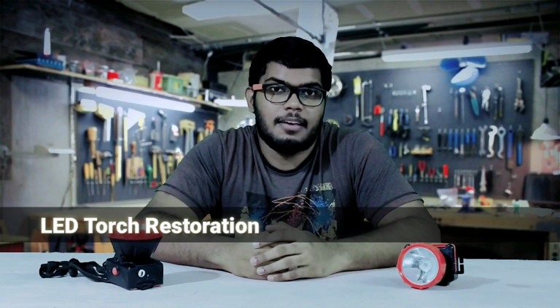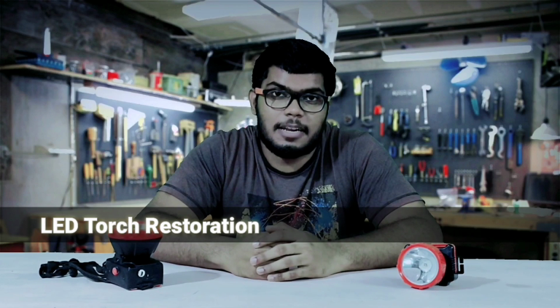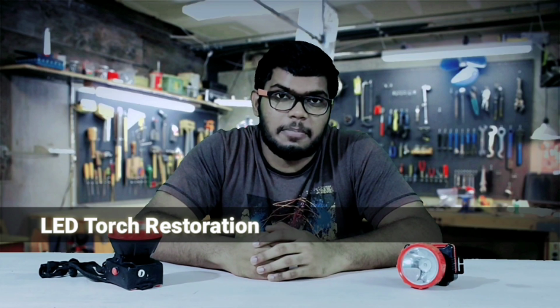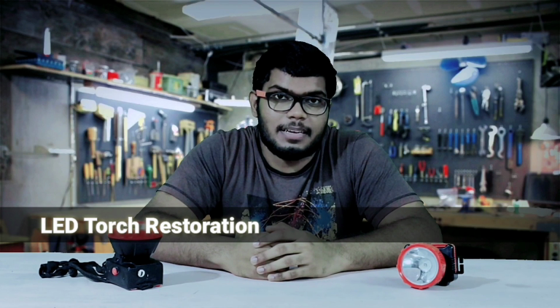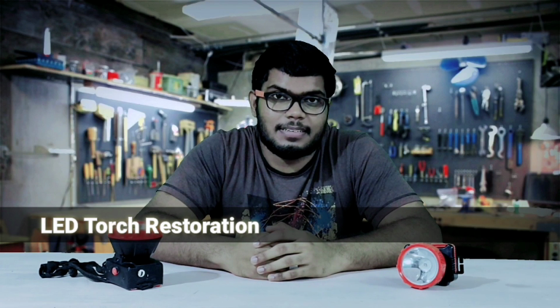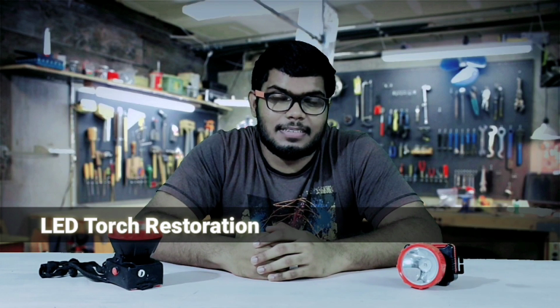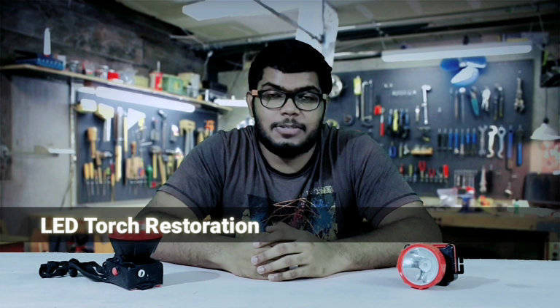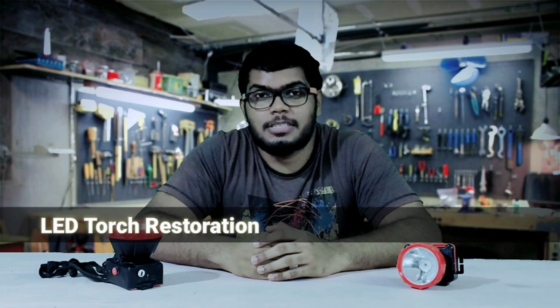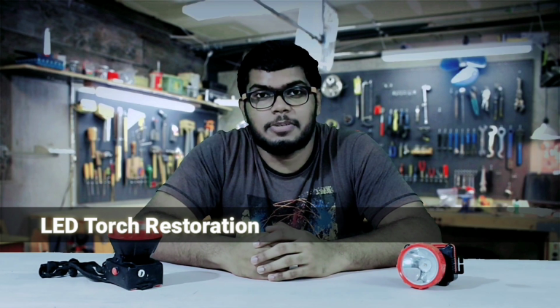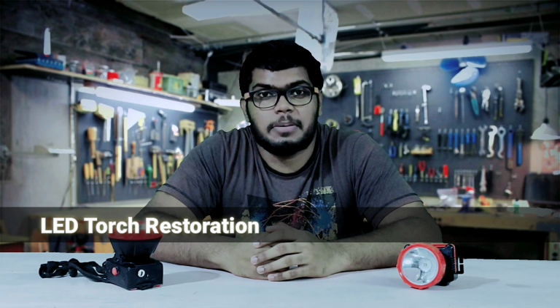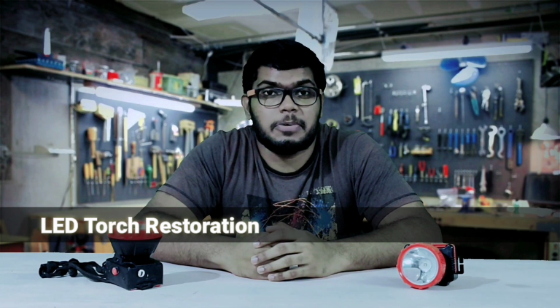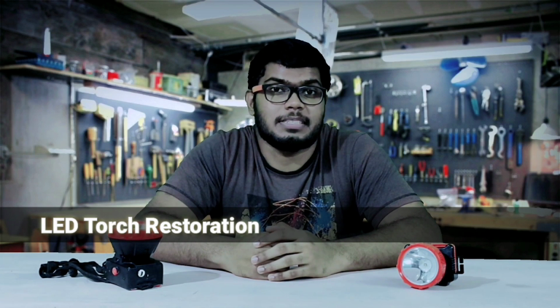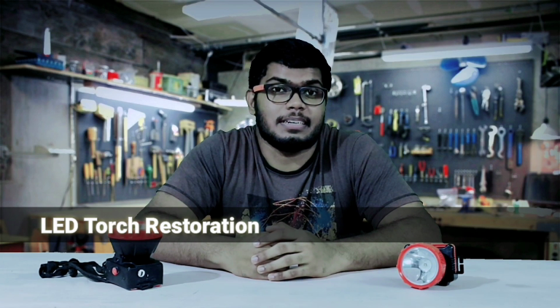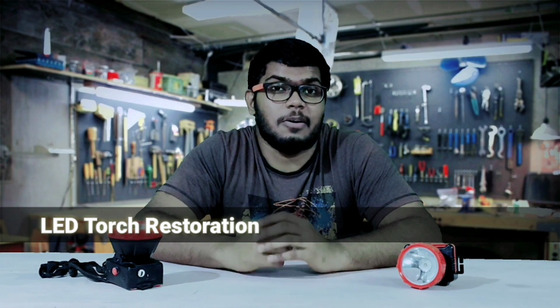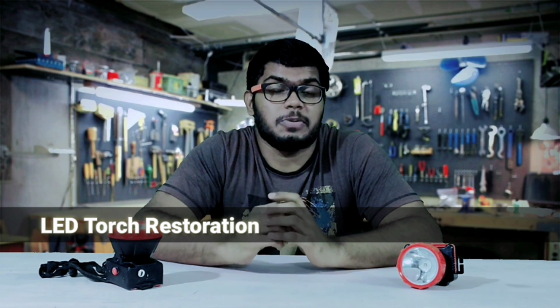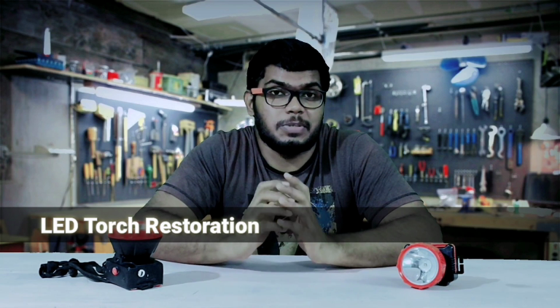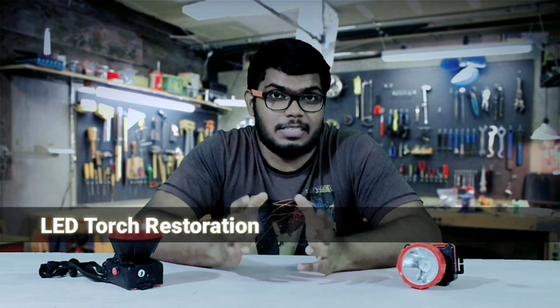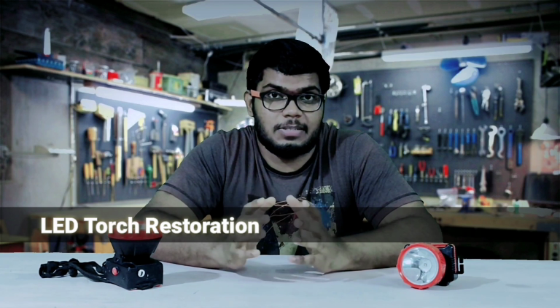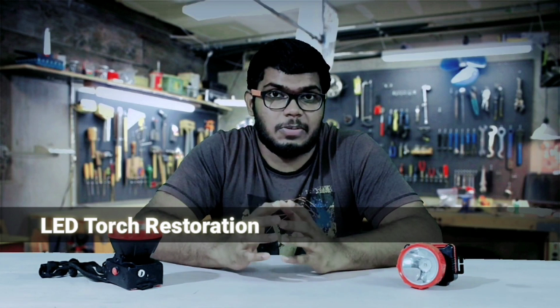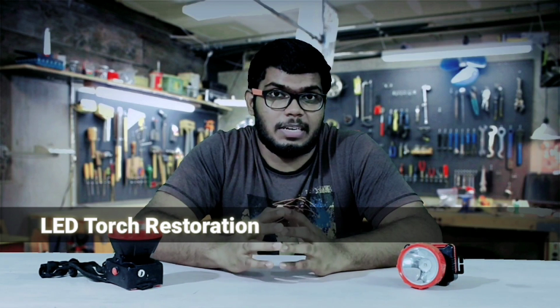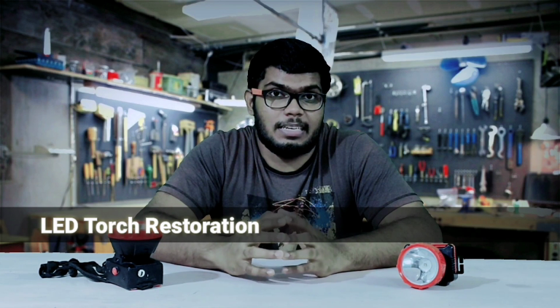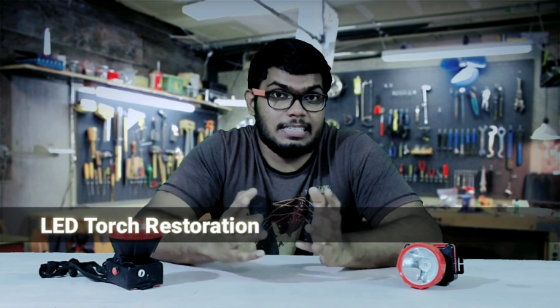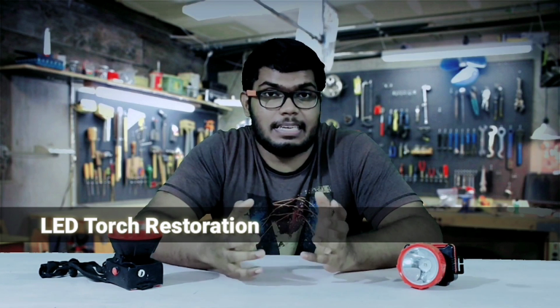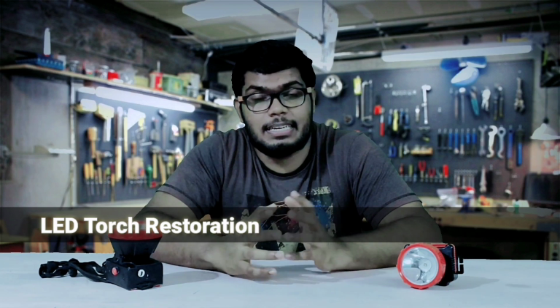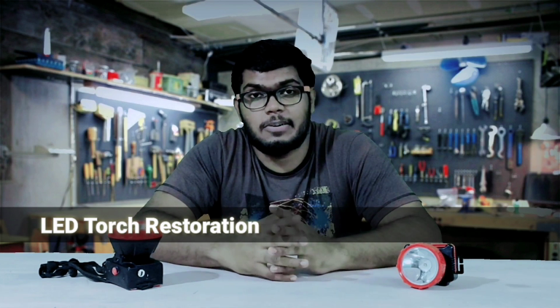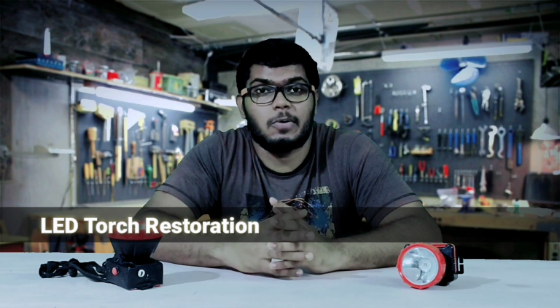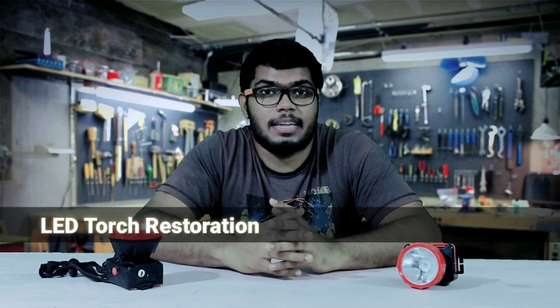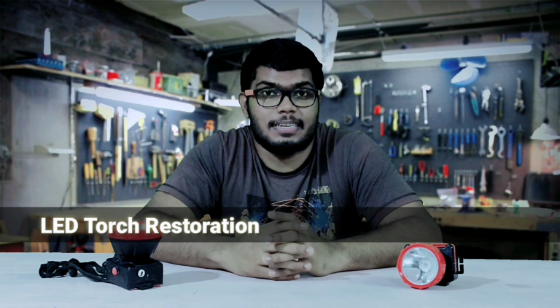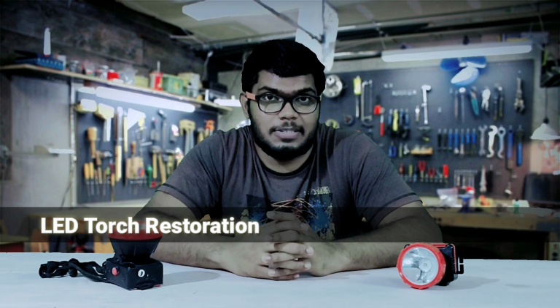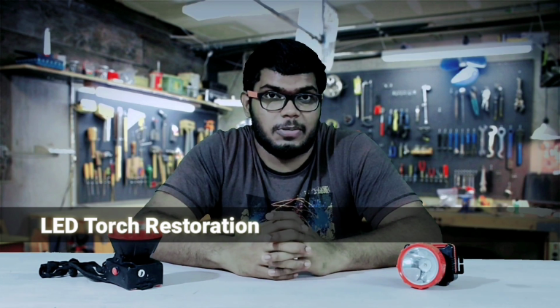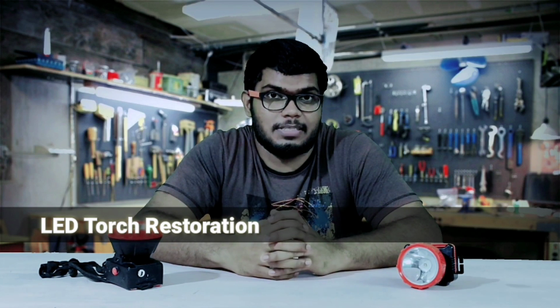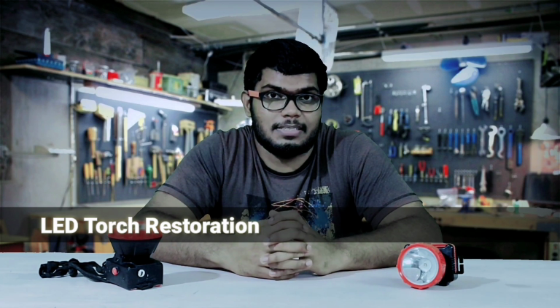Welcome back. In today's video I am going to share how to restore and recycle old LED torches.